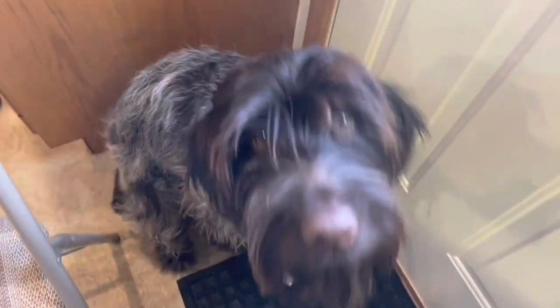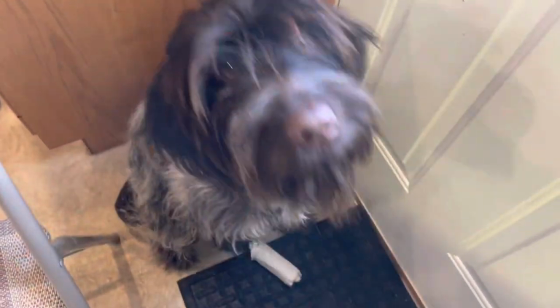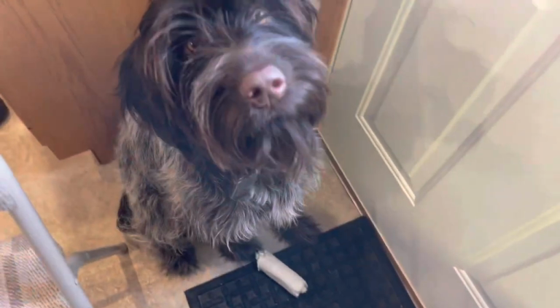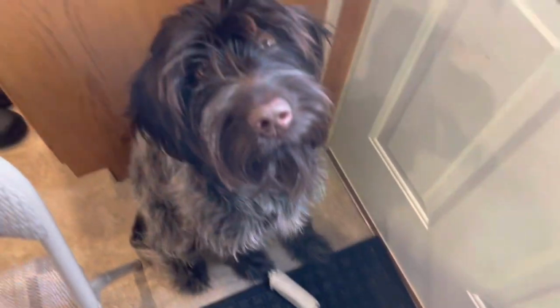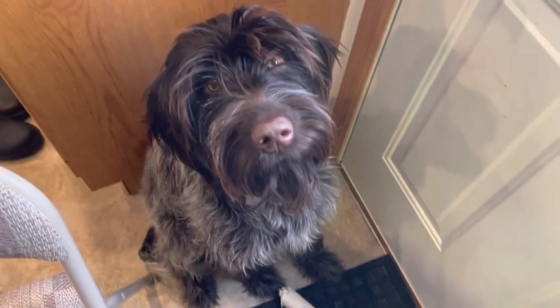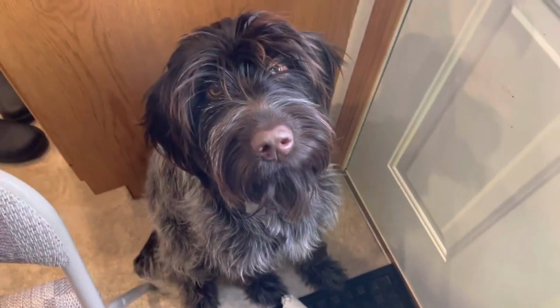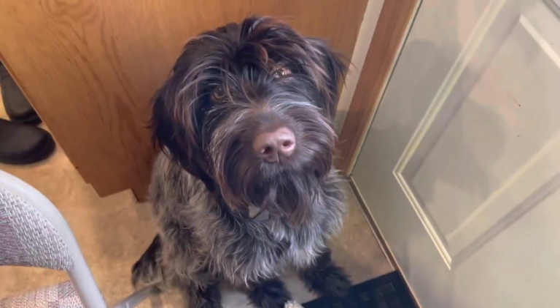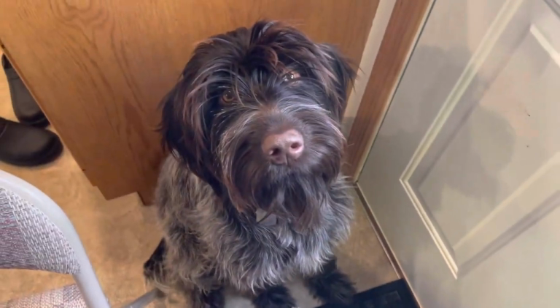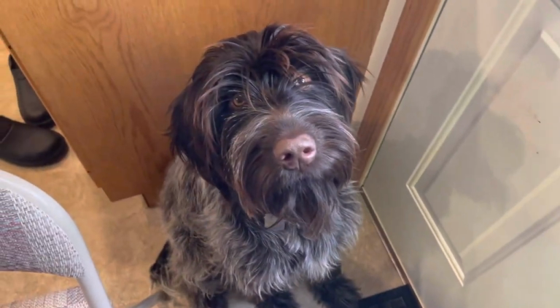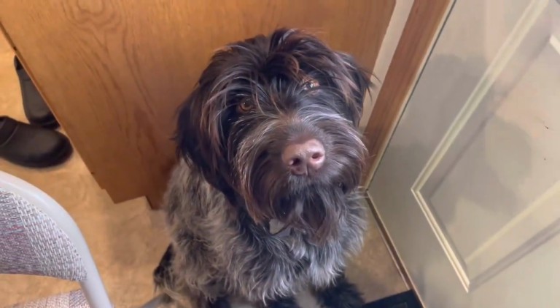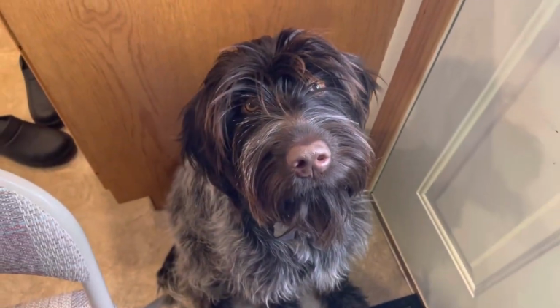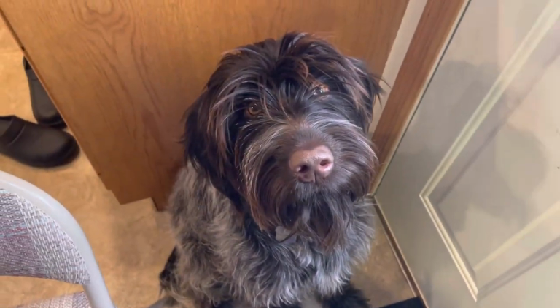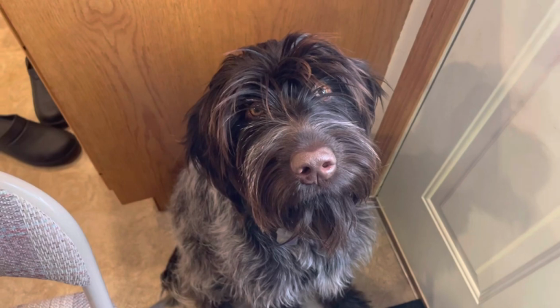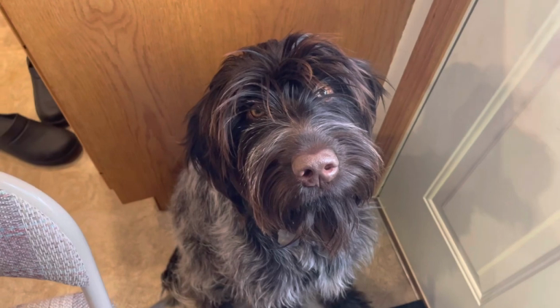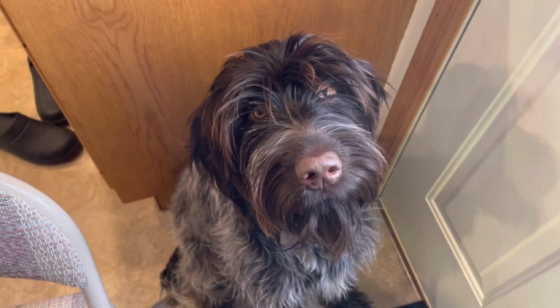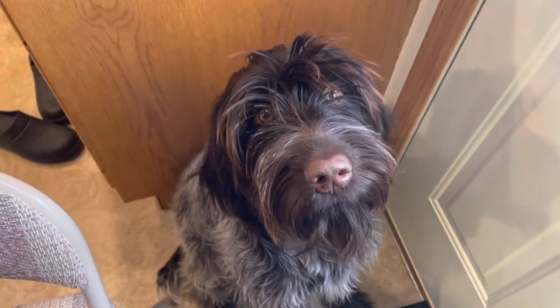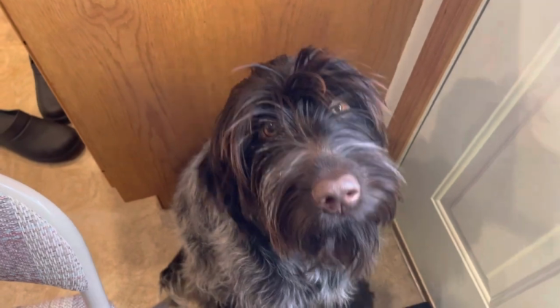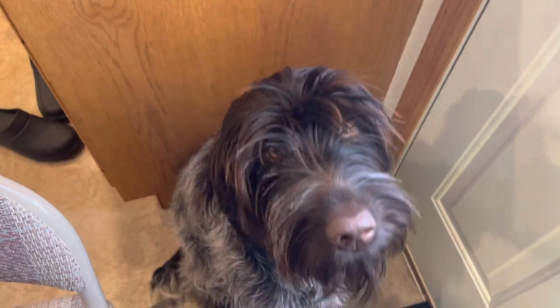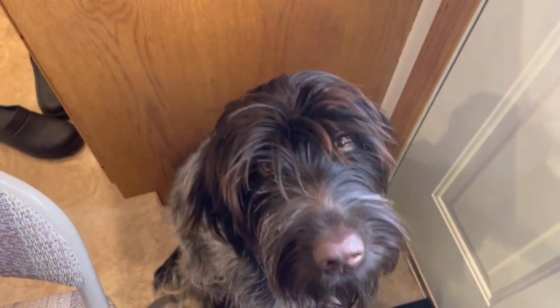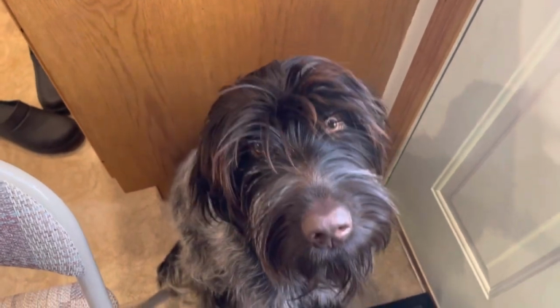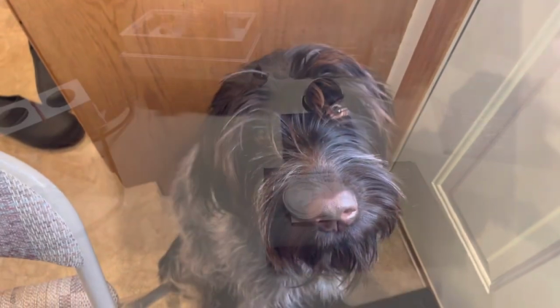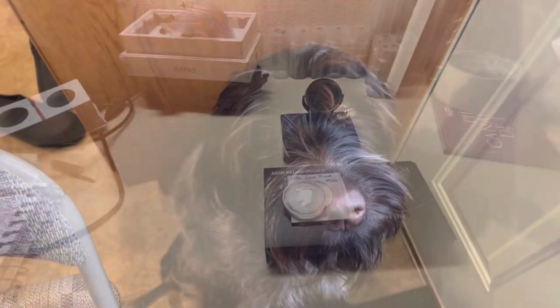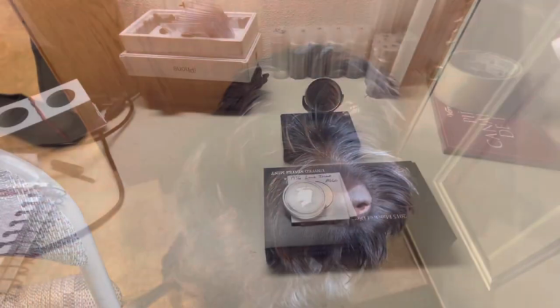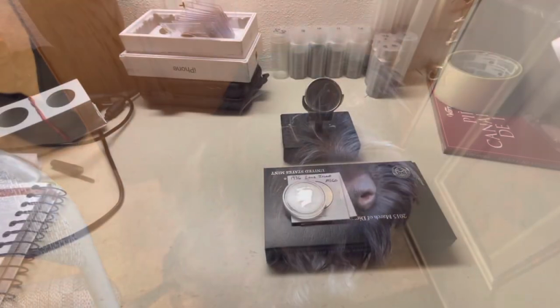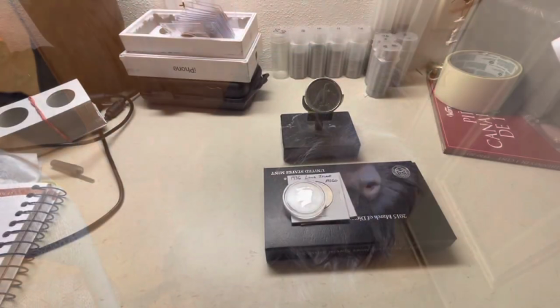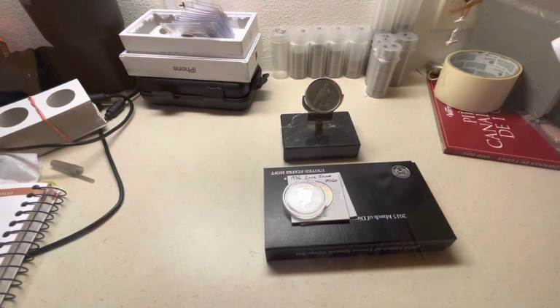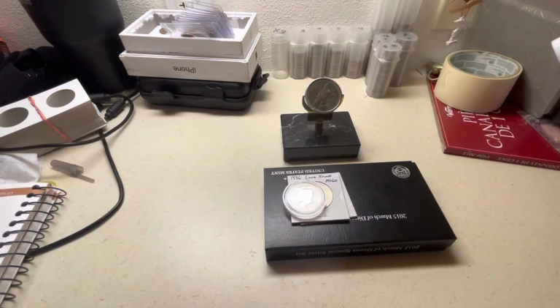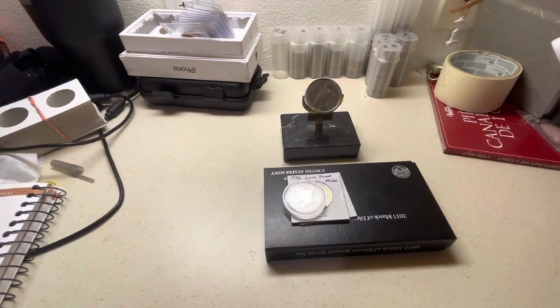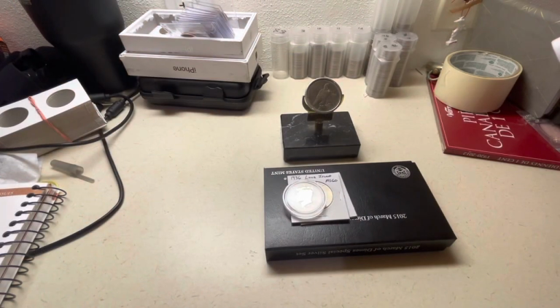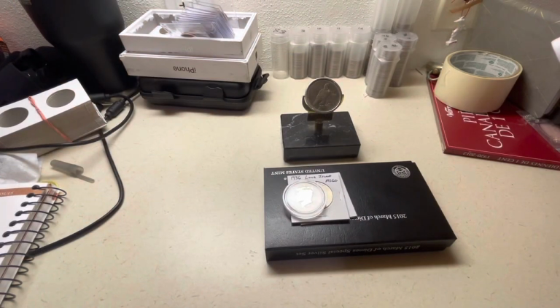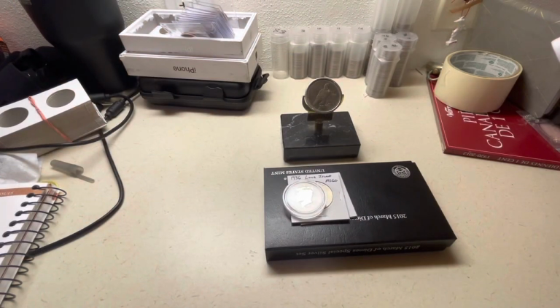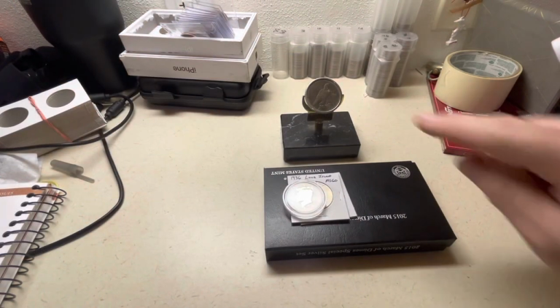Should we trade more coins? Yeah, I think we should trade more coins. All right, guys.